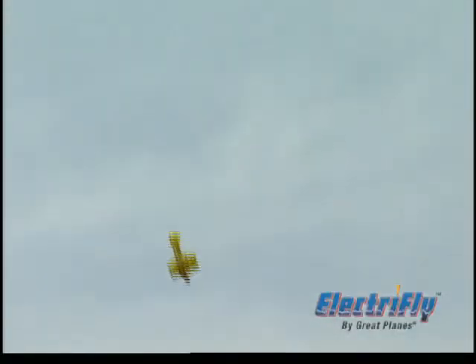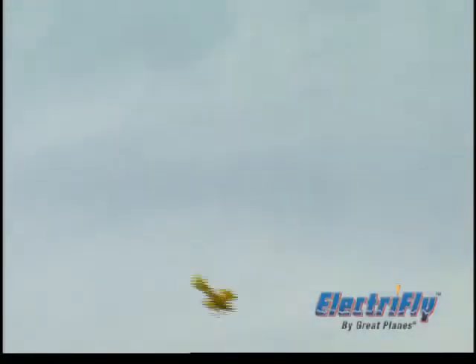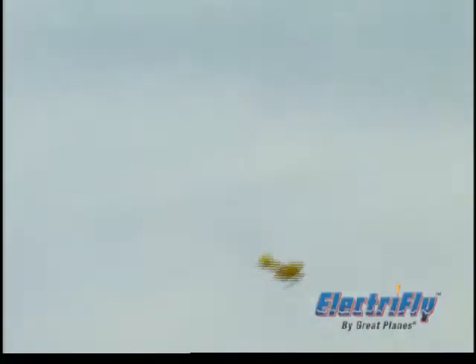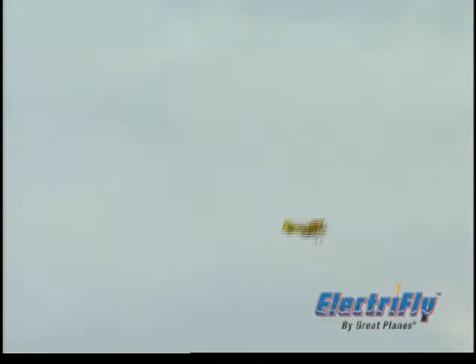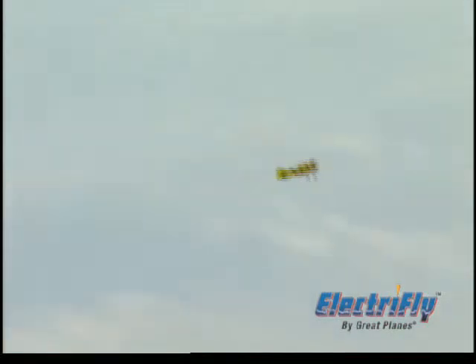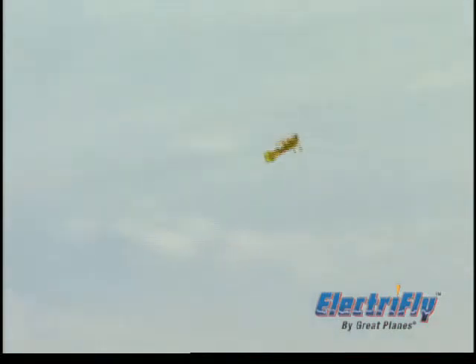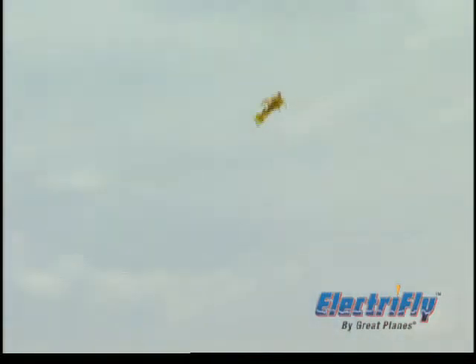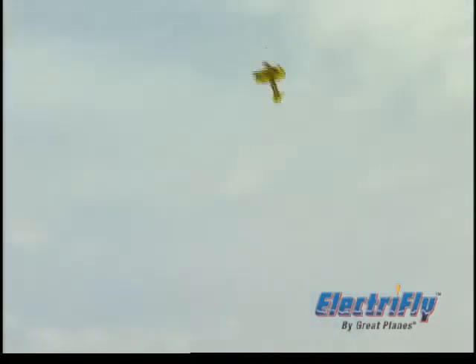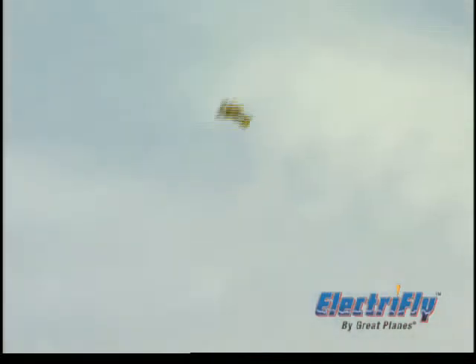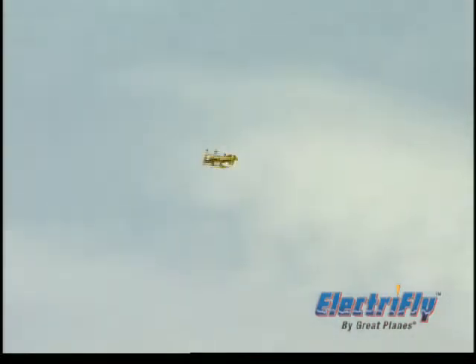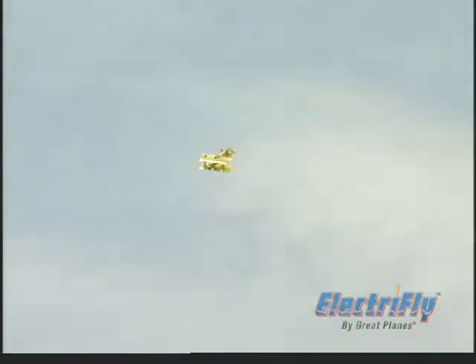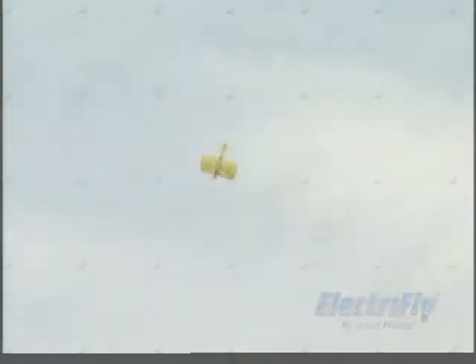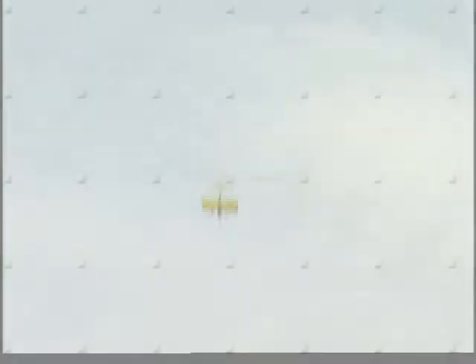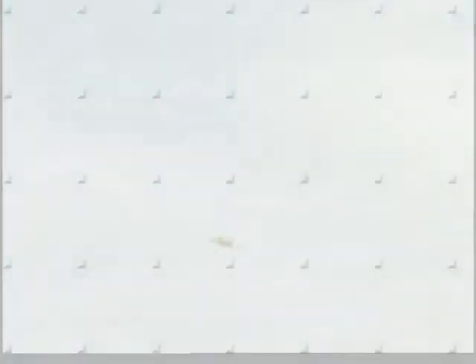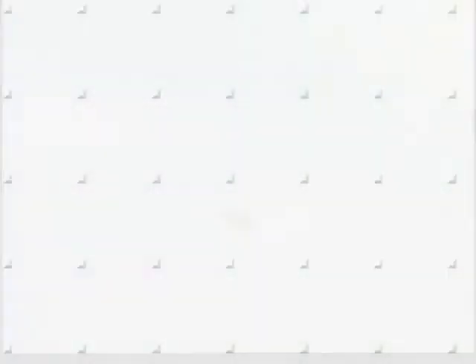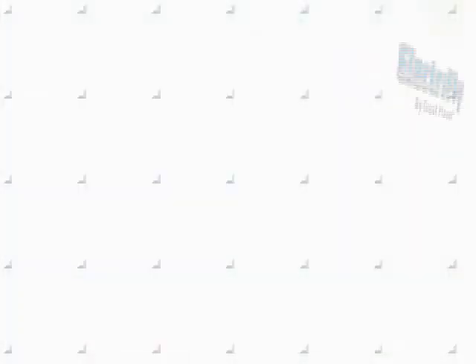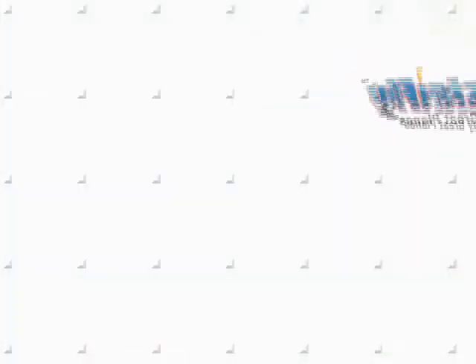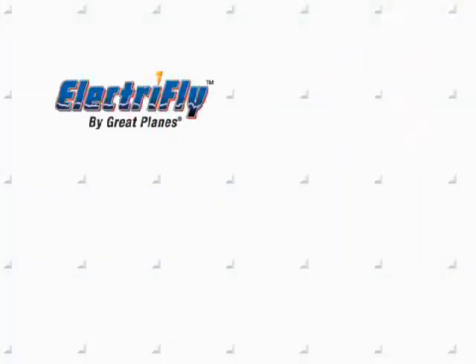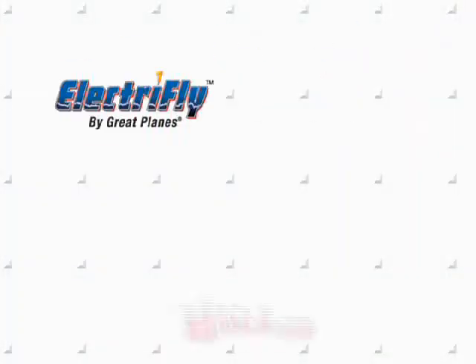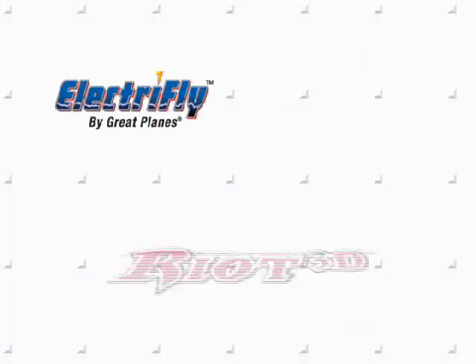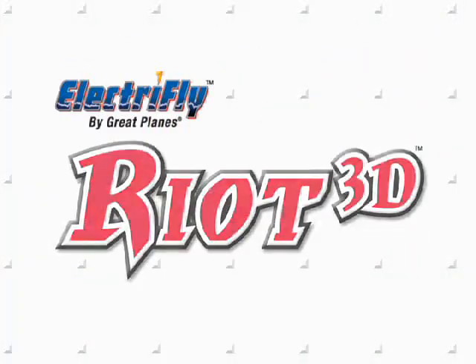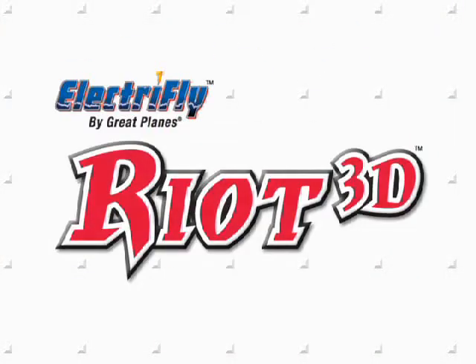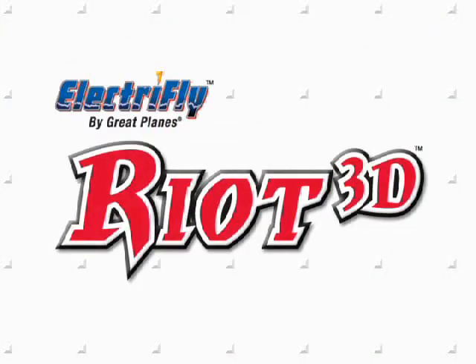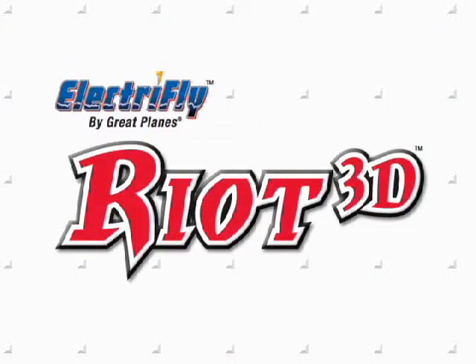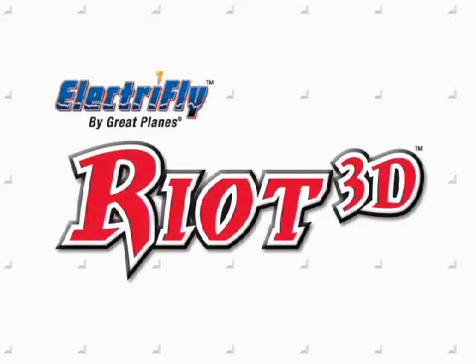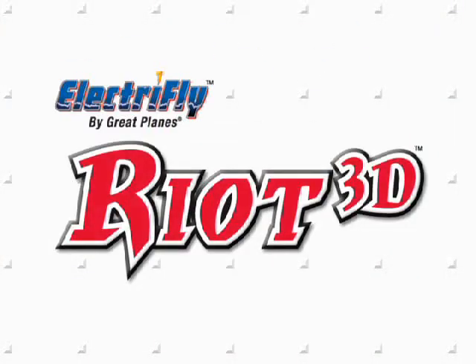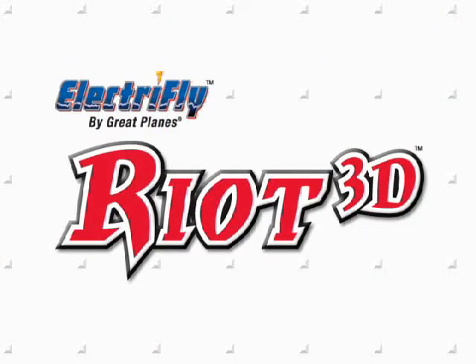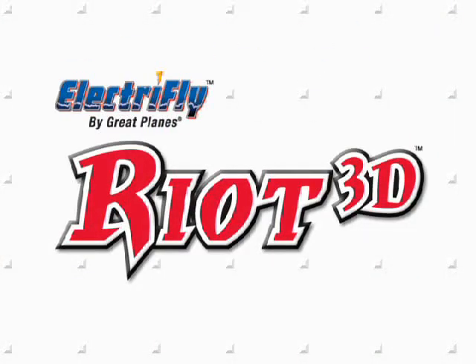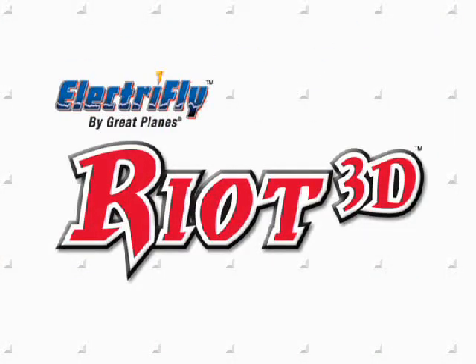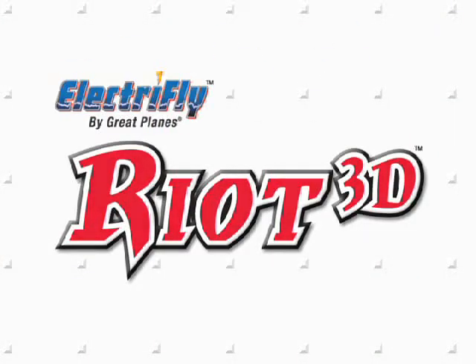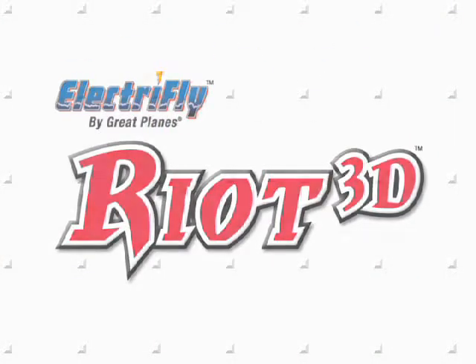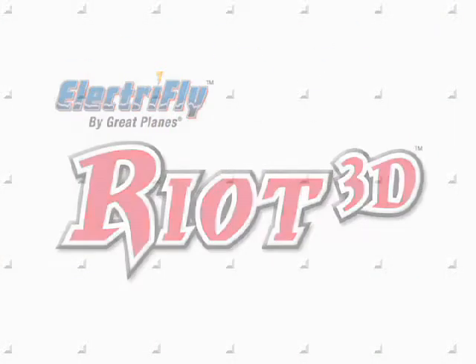For an easy and affordable way to polish your 3D skills, the Riot 3D is a great choice.